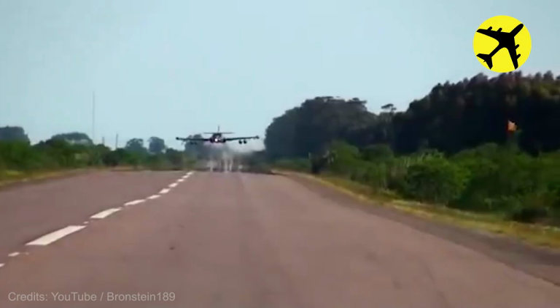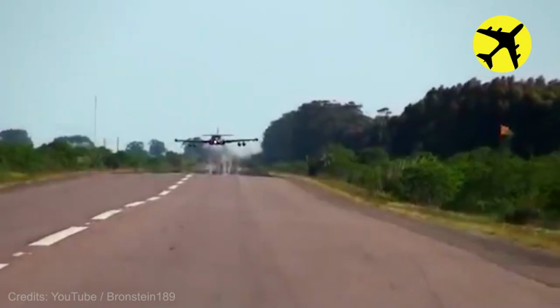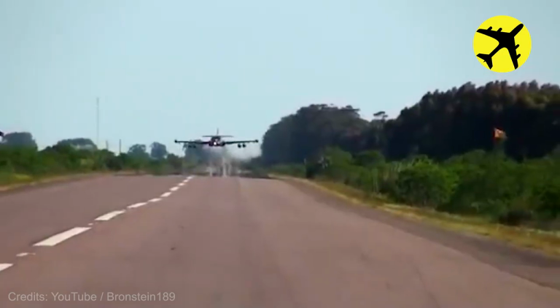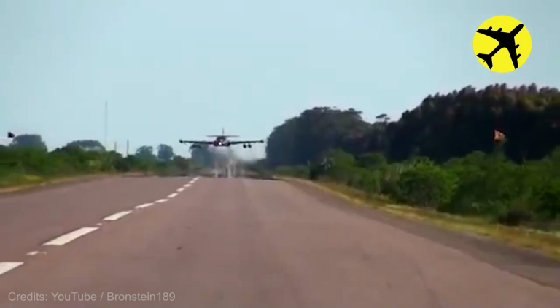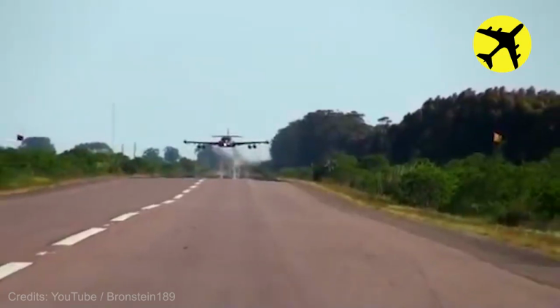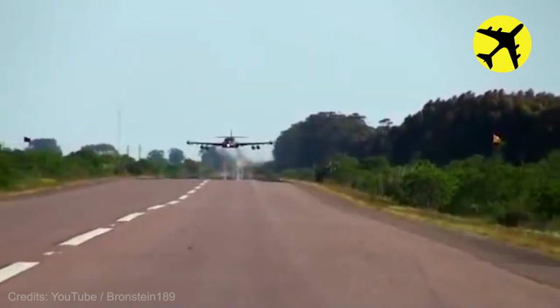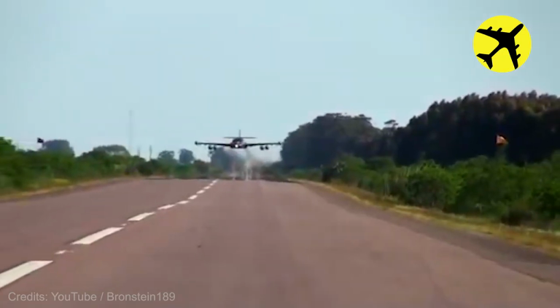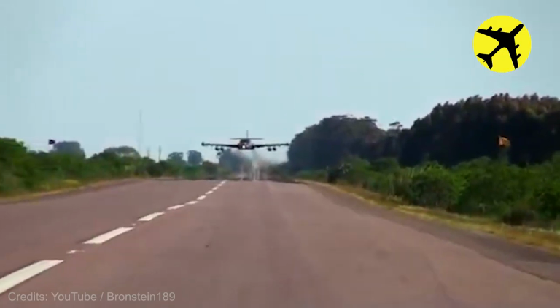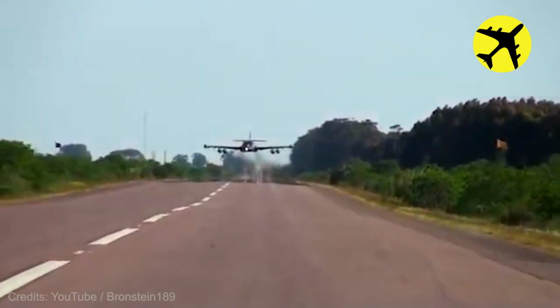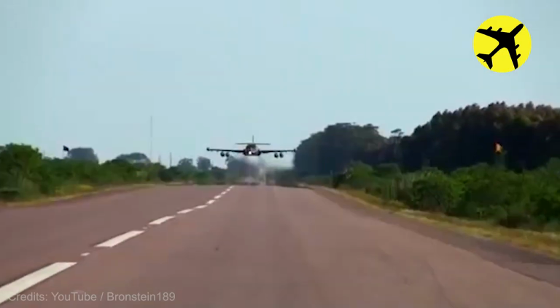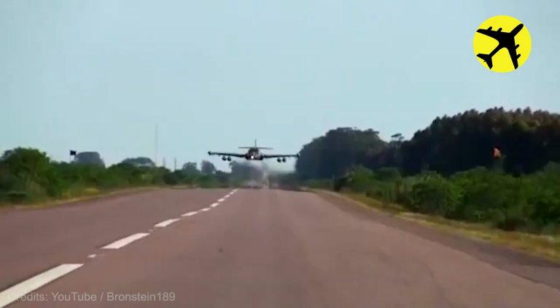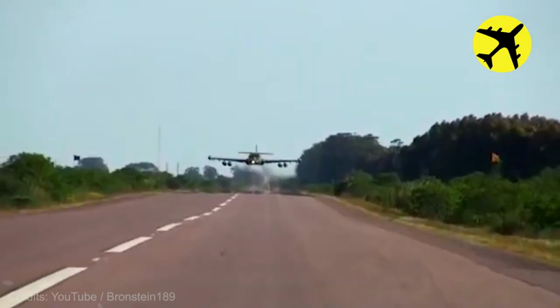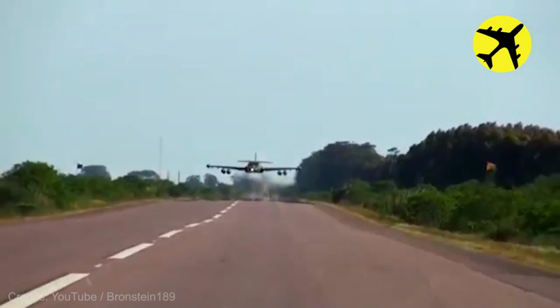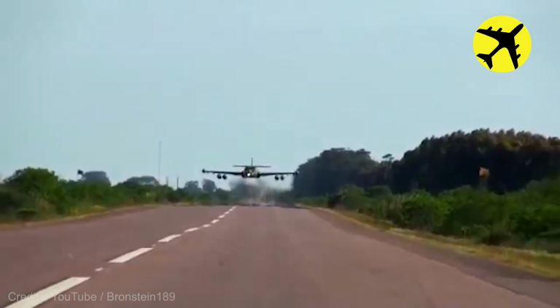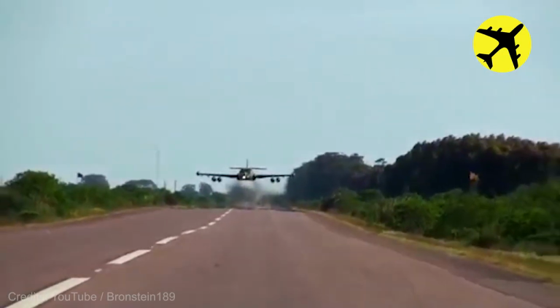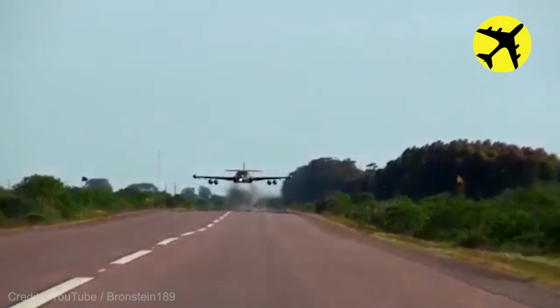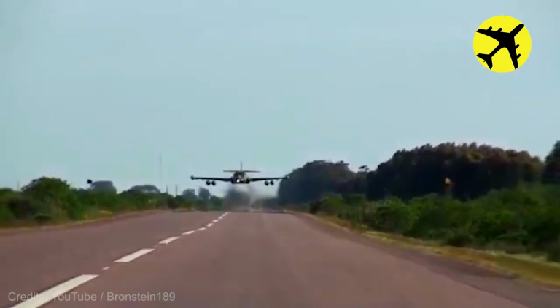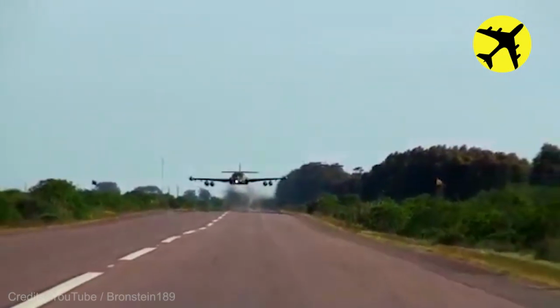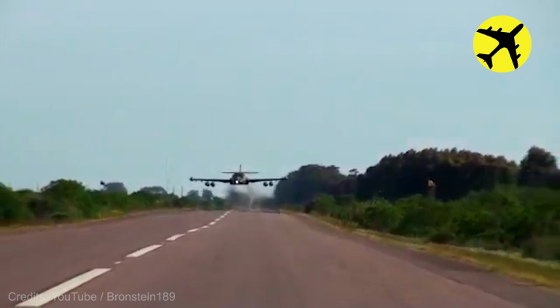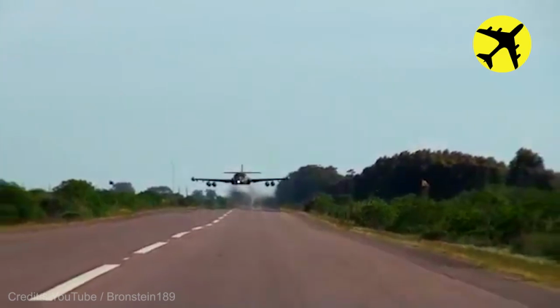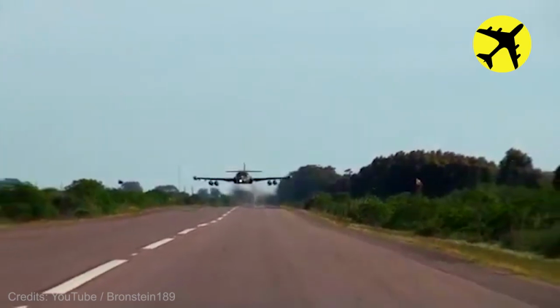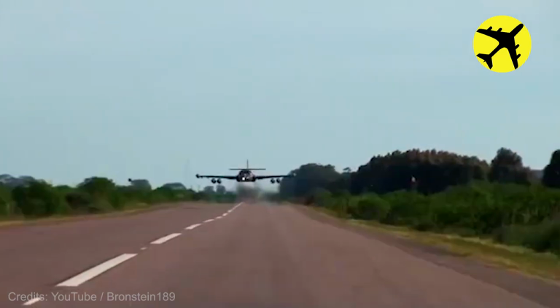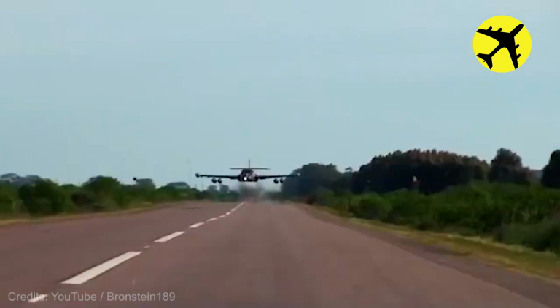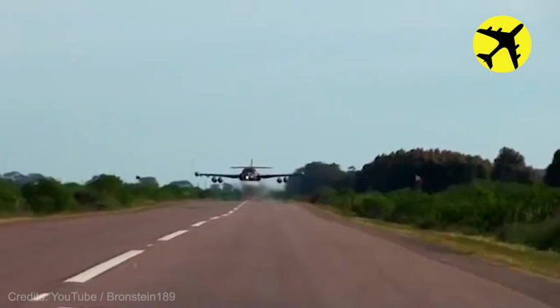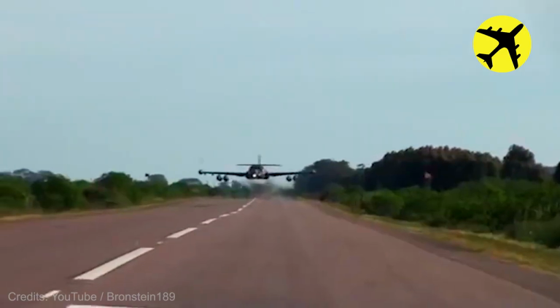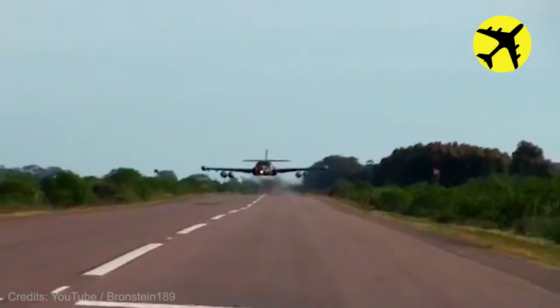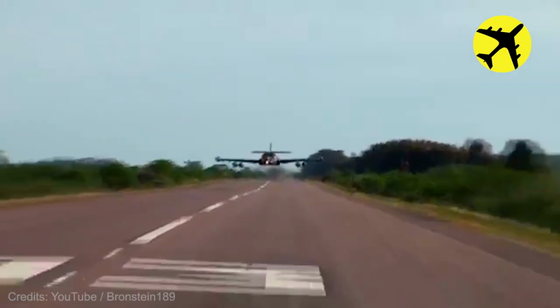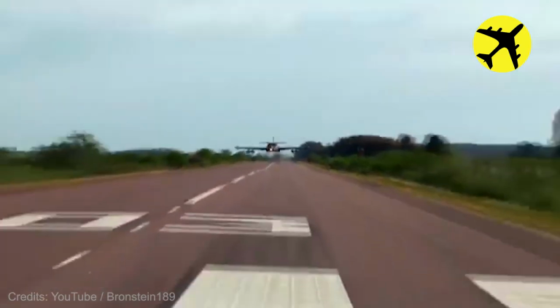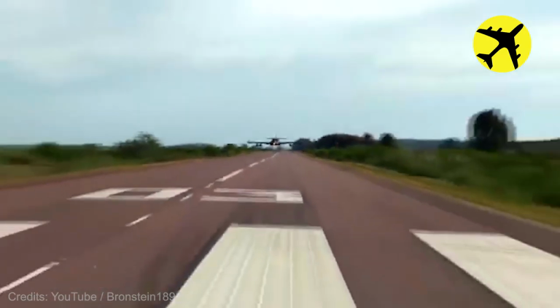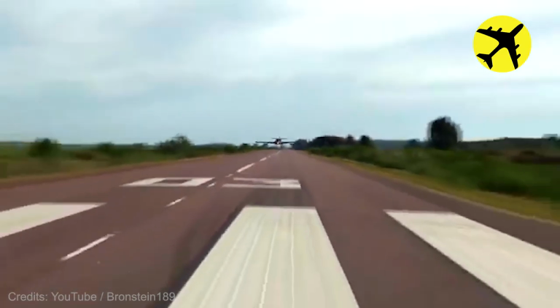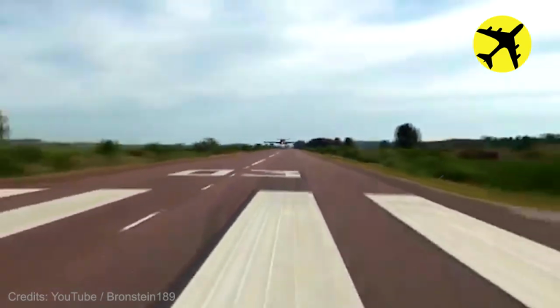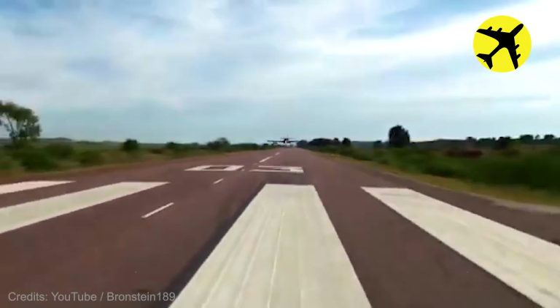This A-37B flying really close to the ground, filmed from below.